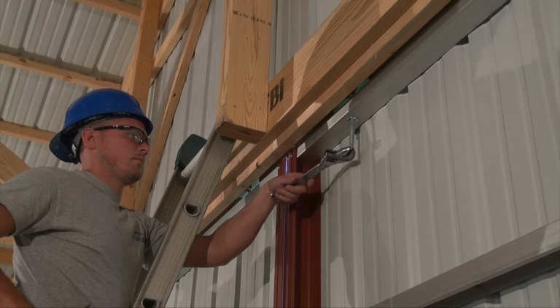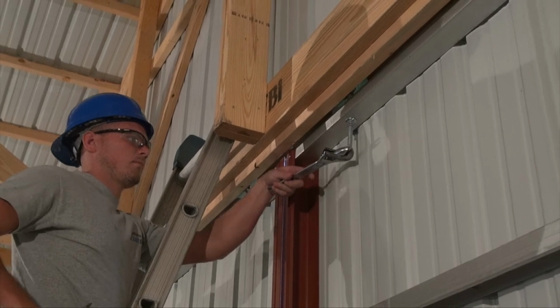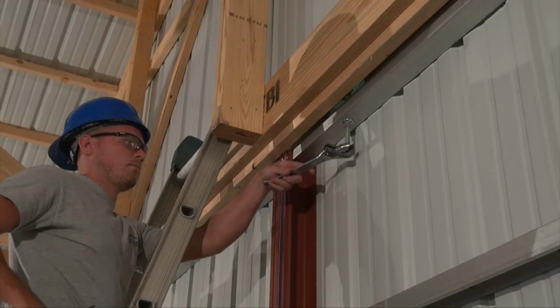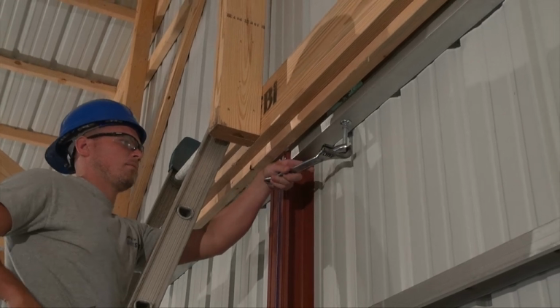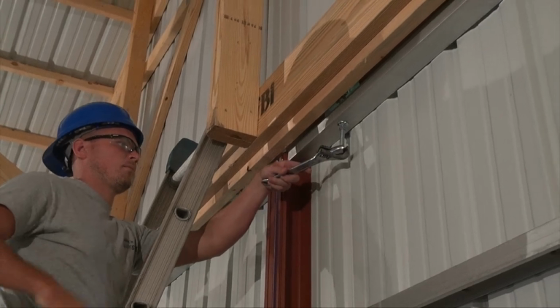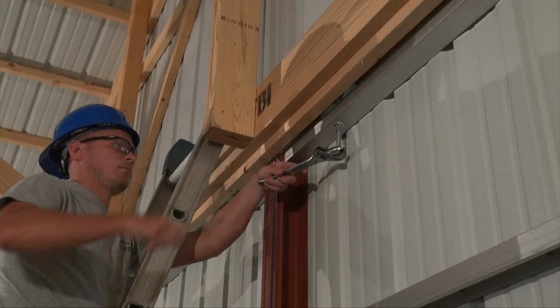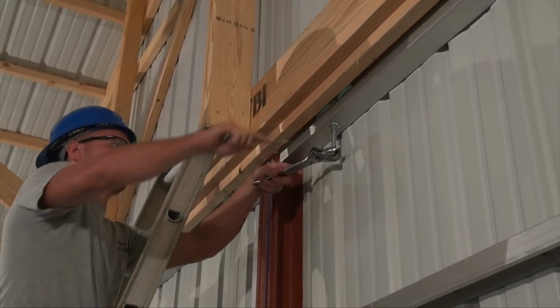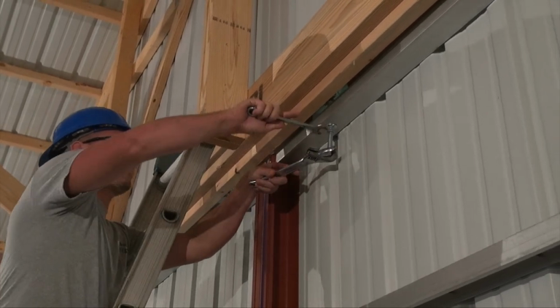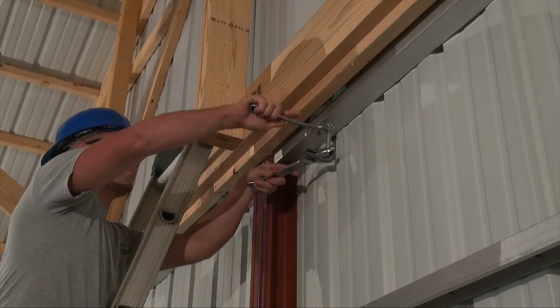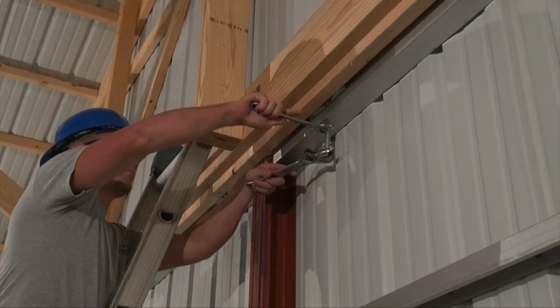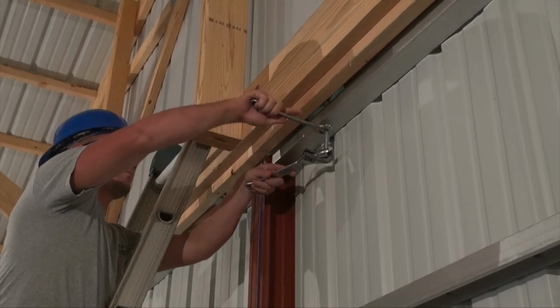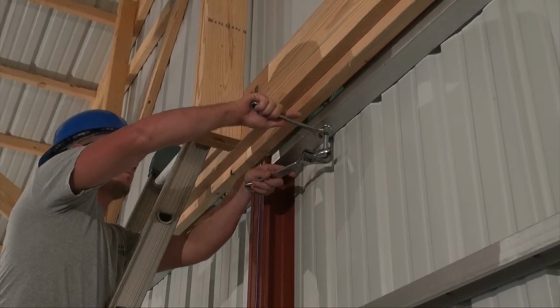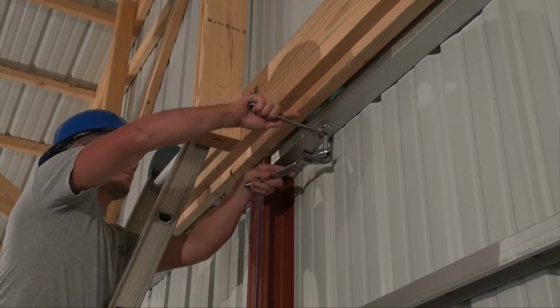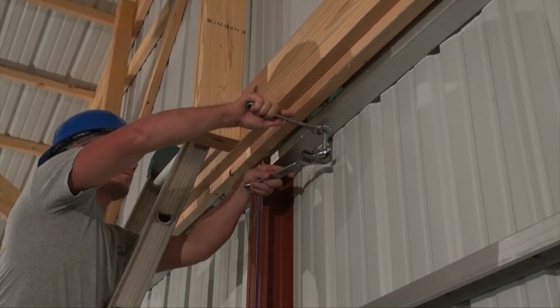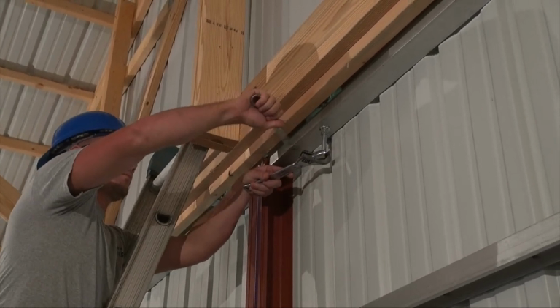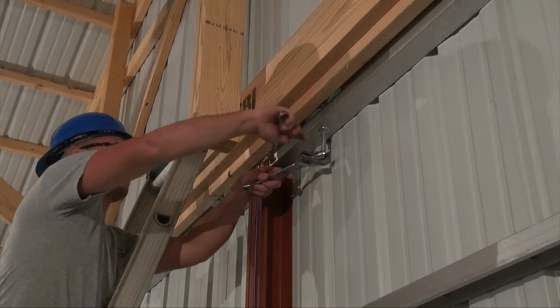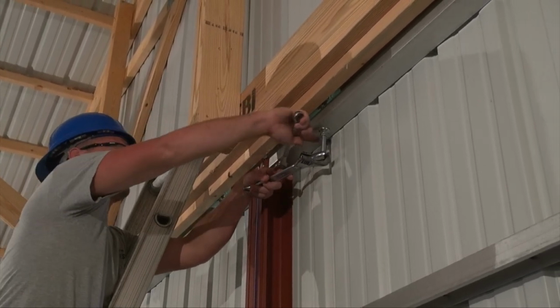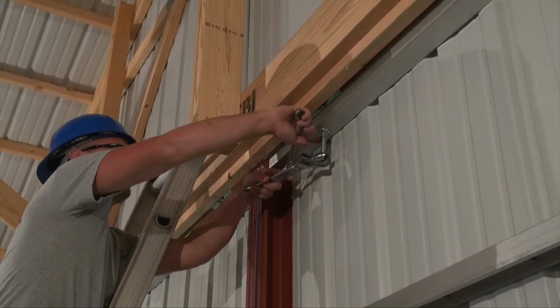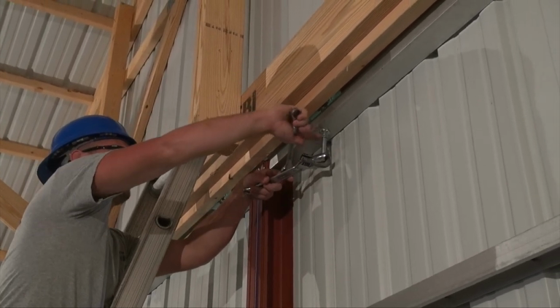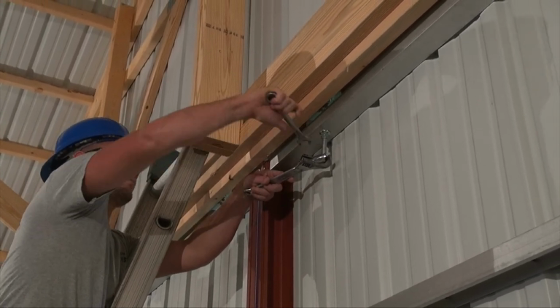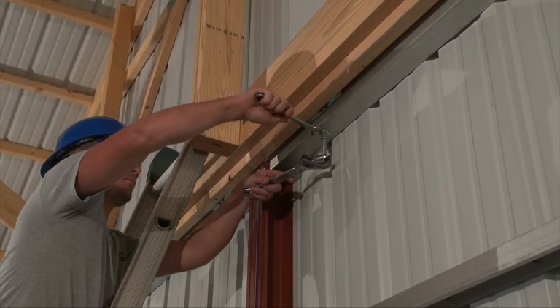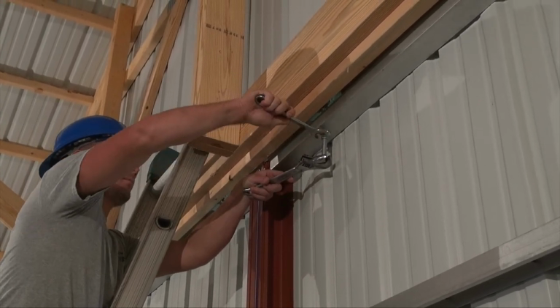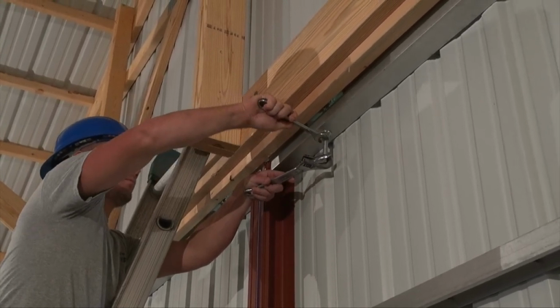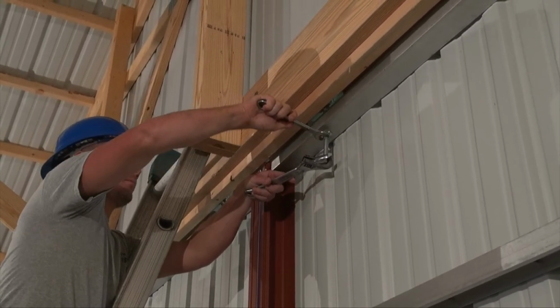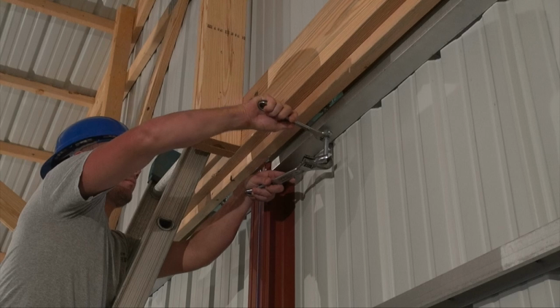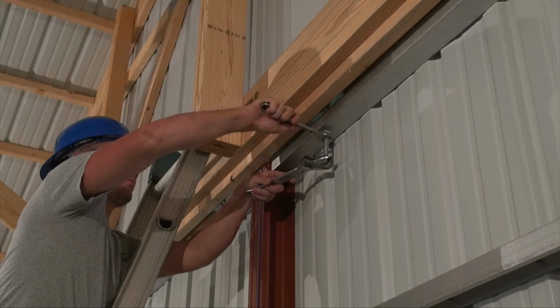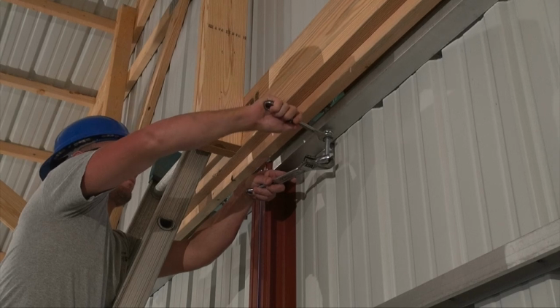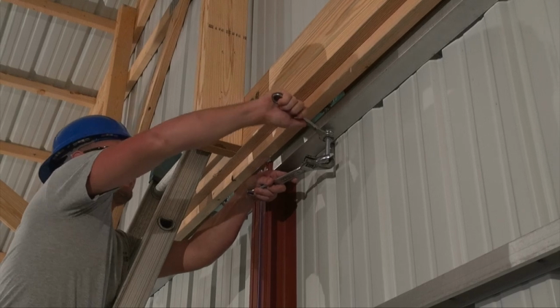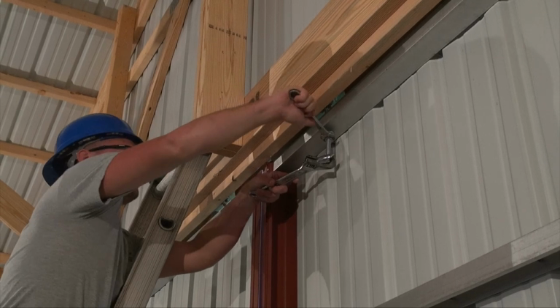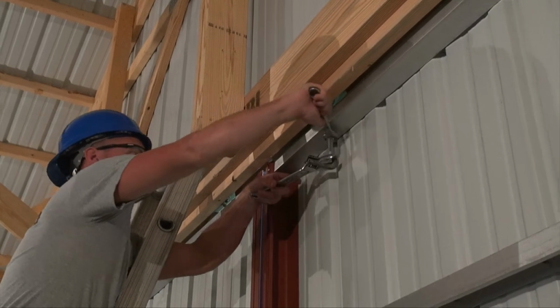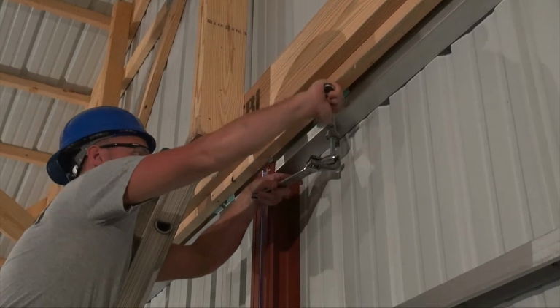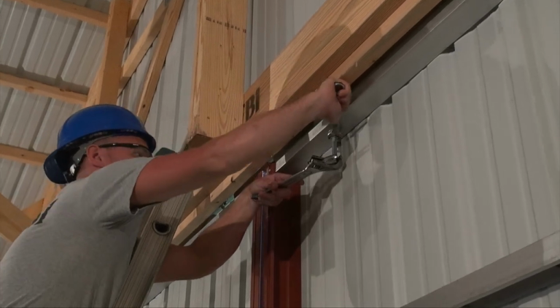And then lock the jam nut at the top, which holds that into place and keeps it from moving.